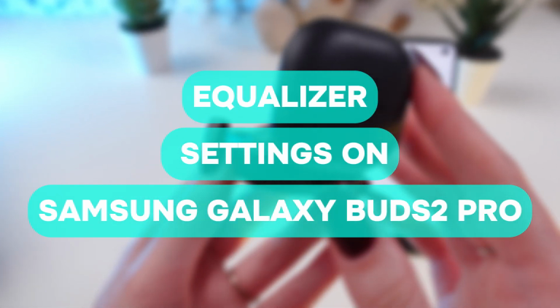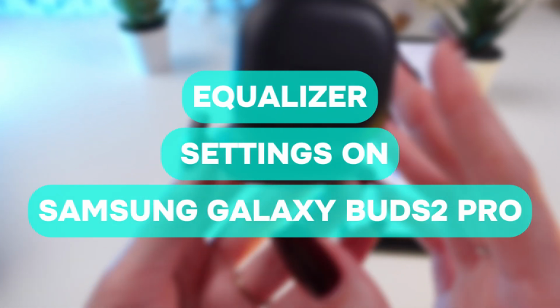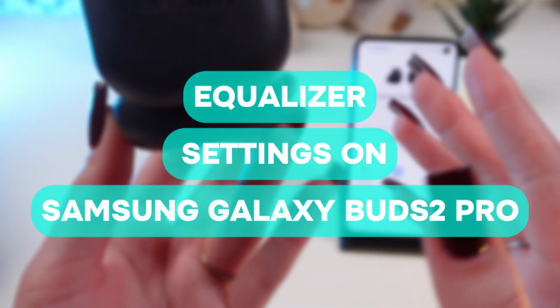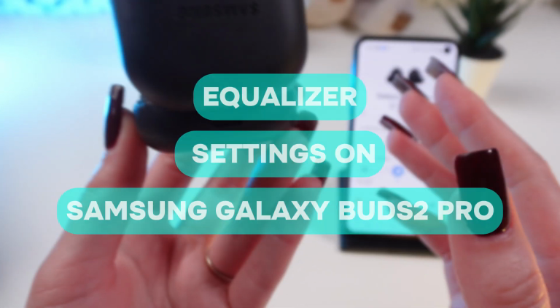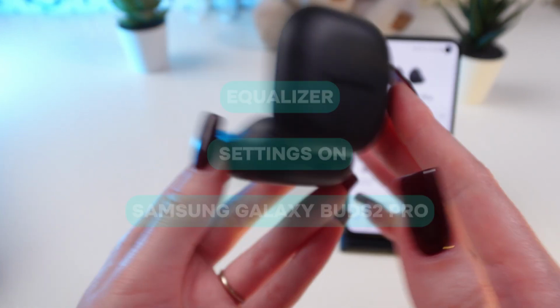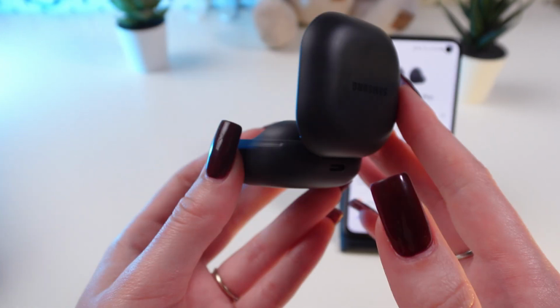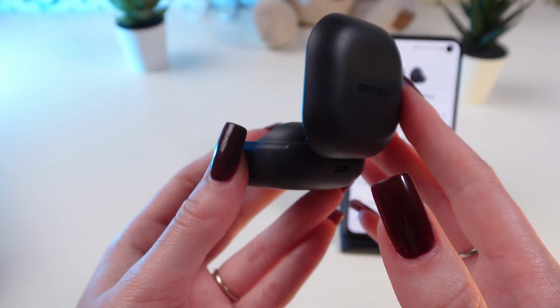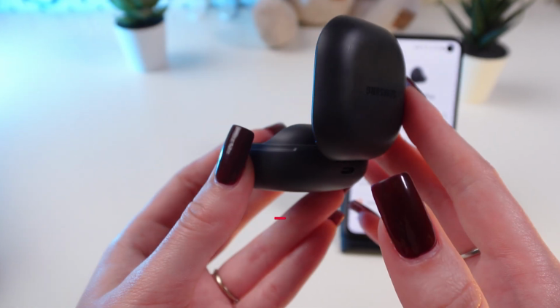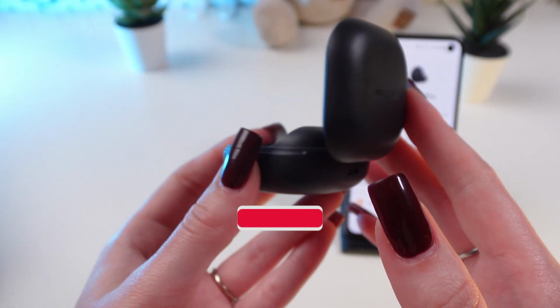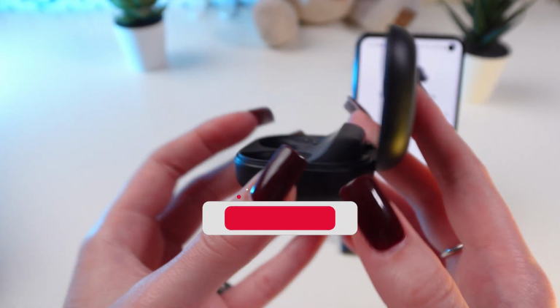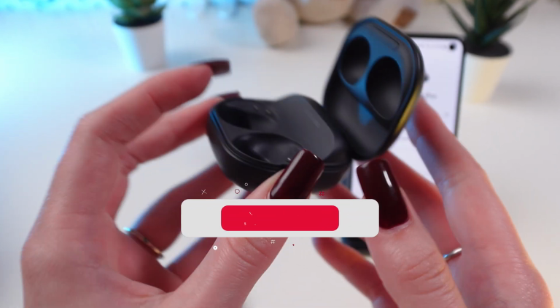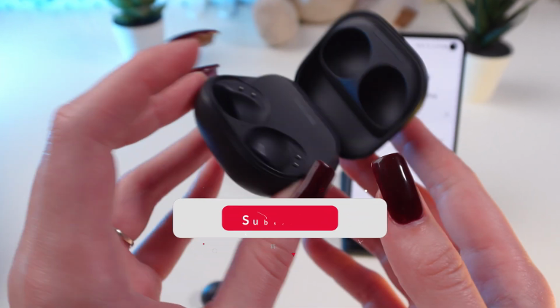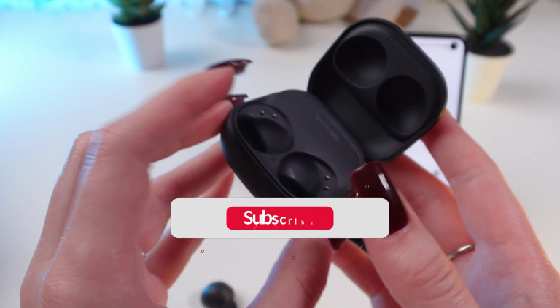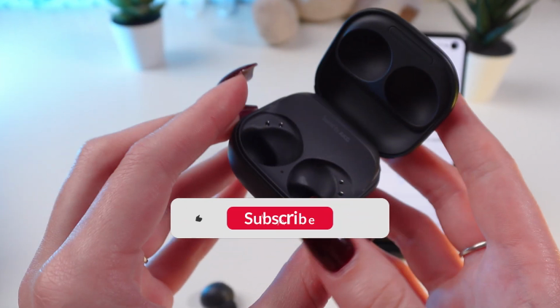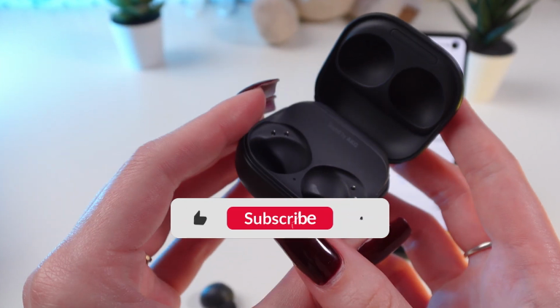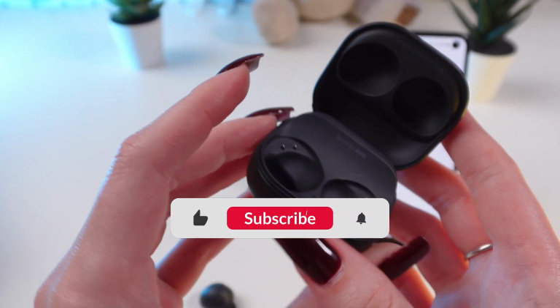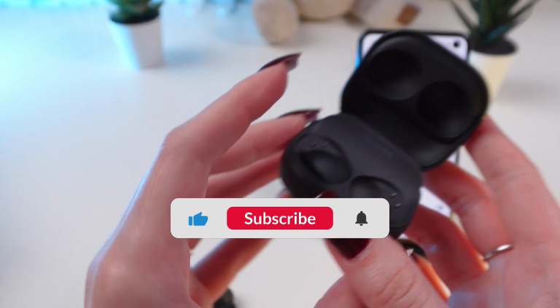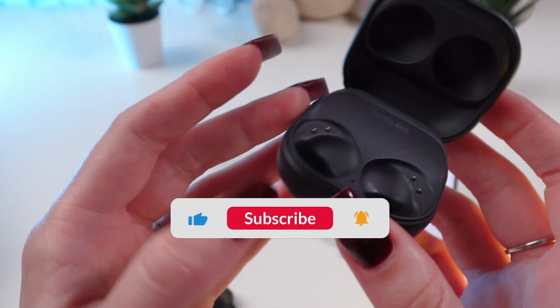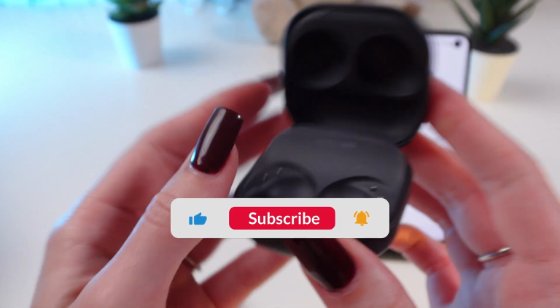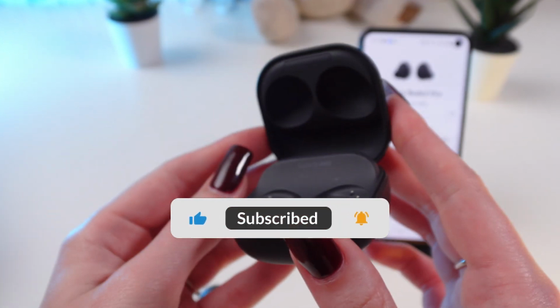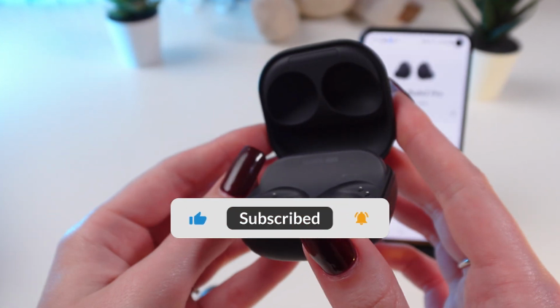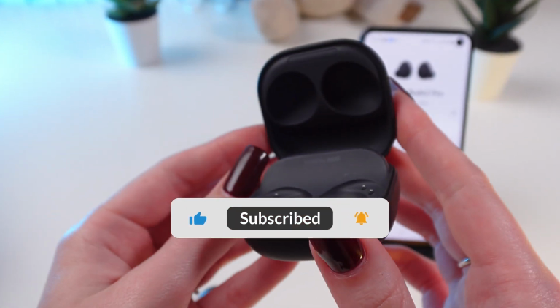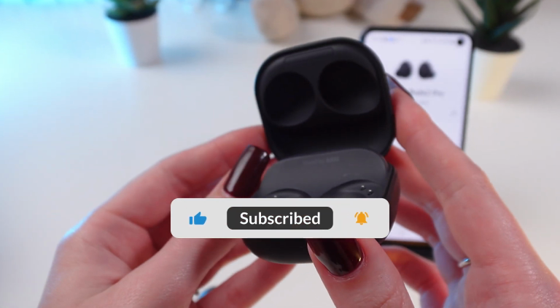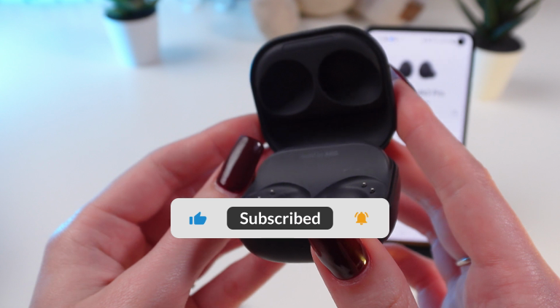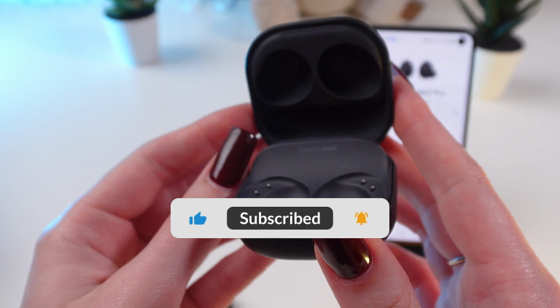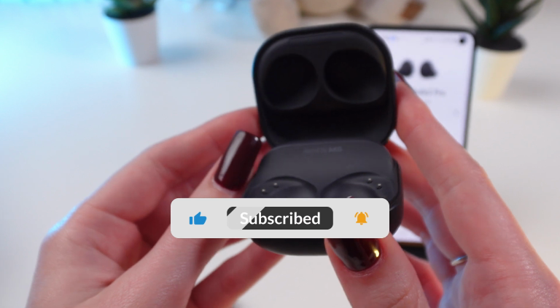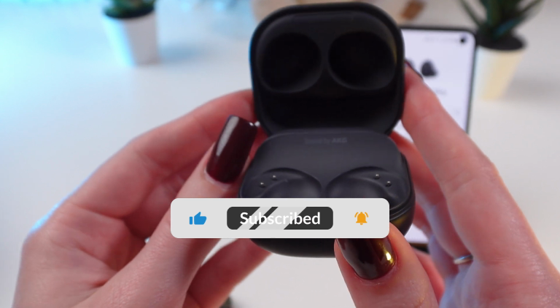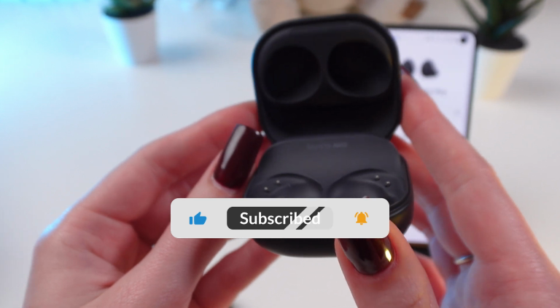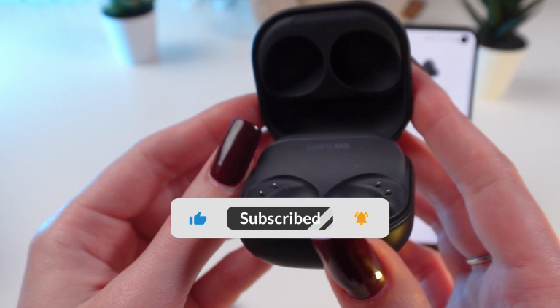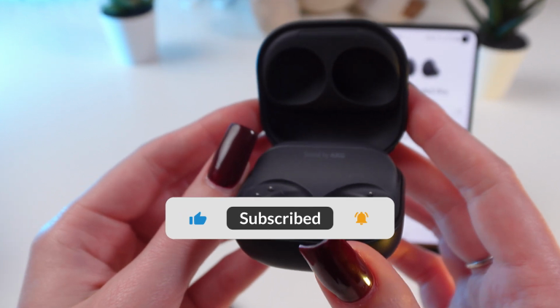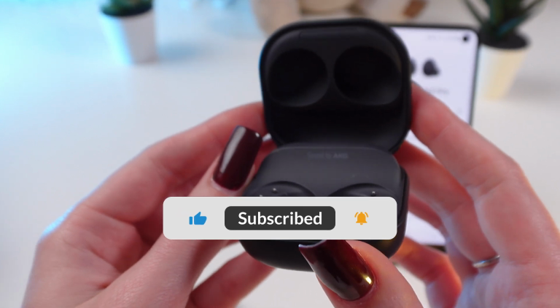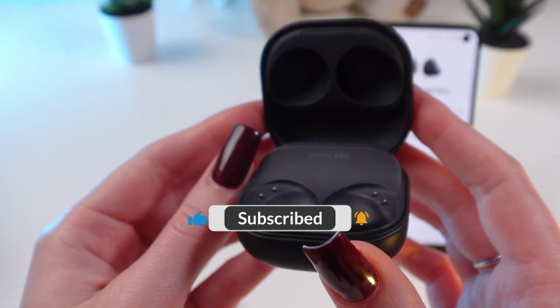But before we get started, please don't forget to subscribe to this channel to see more useful content.